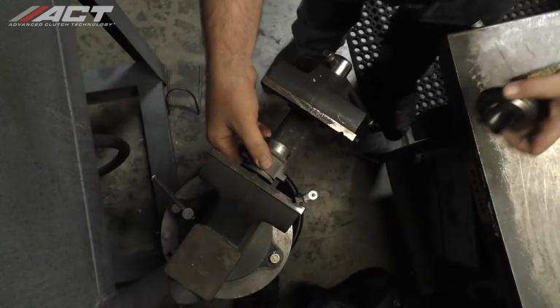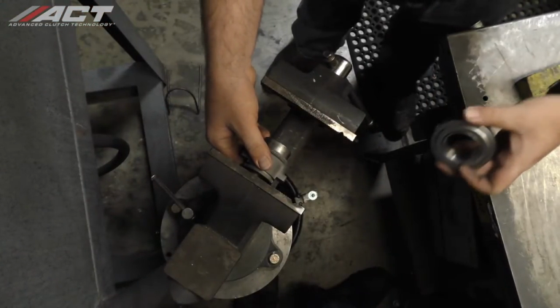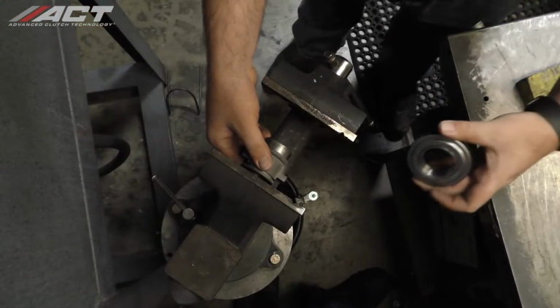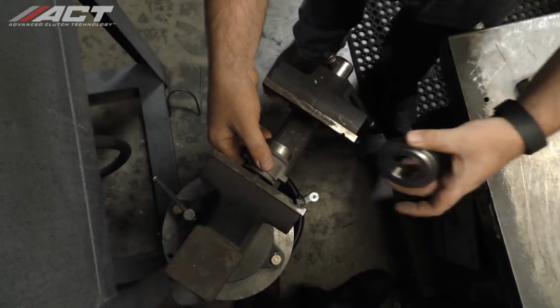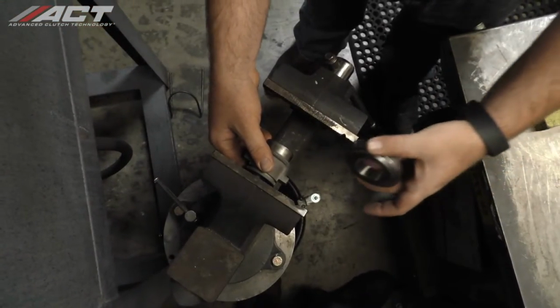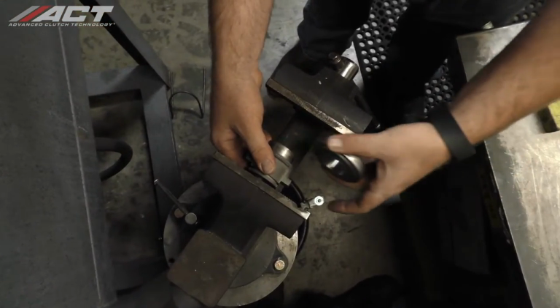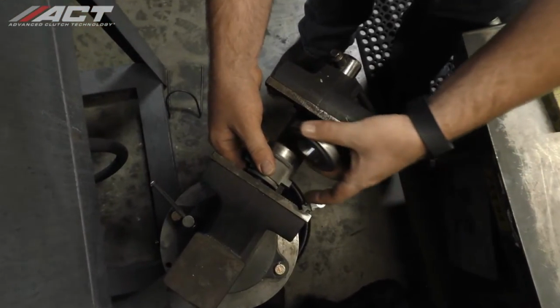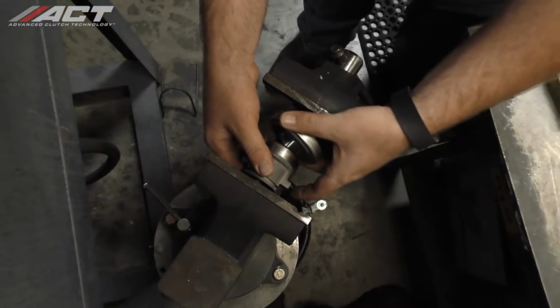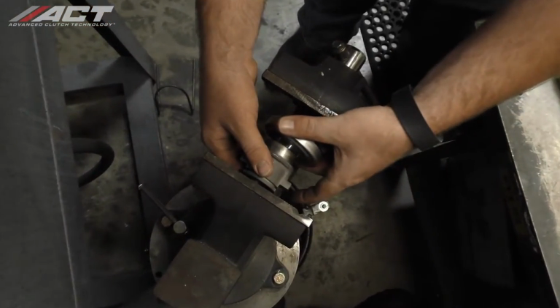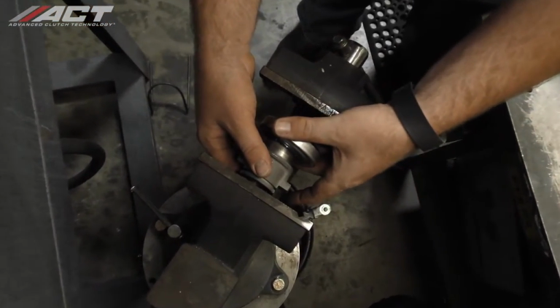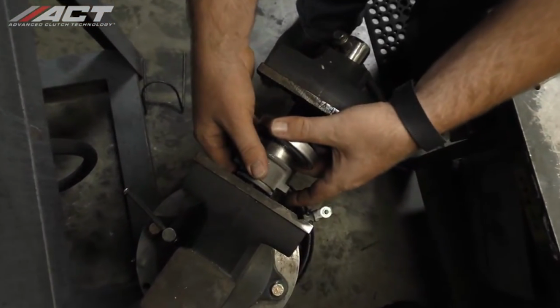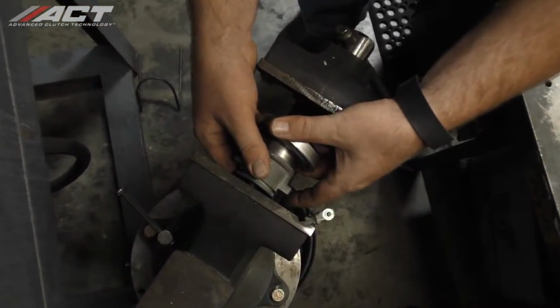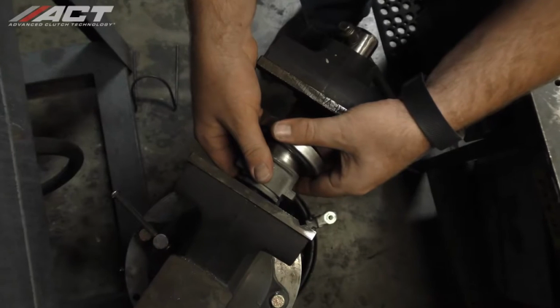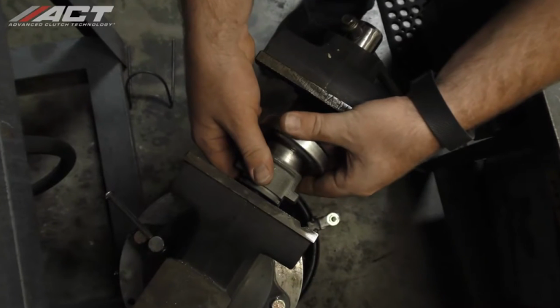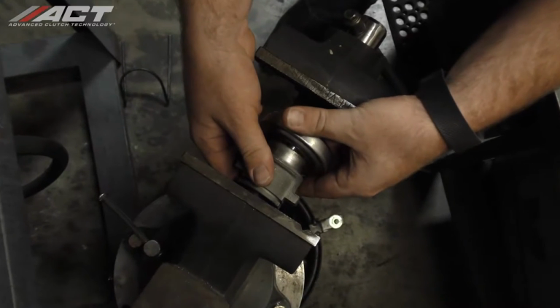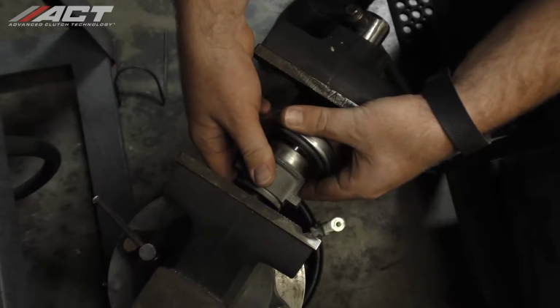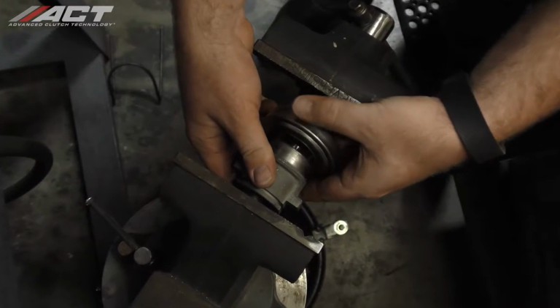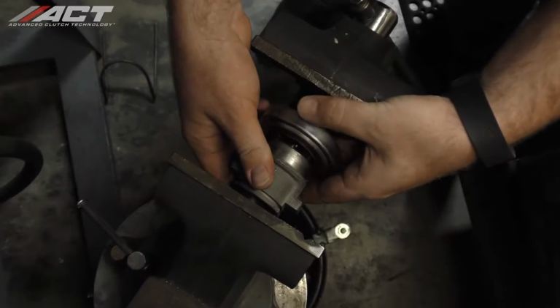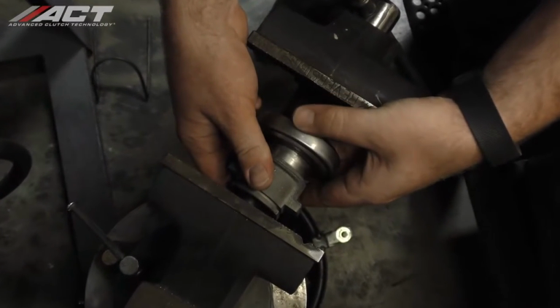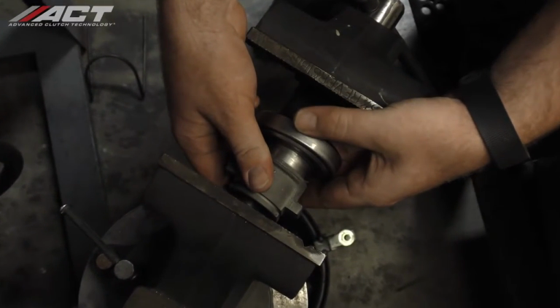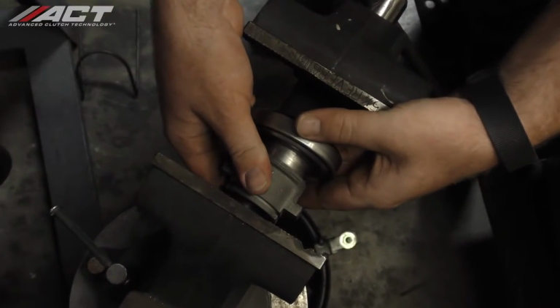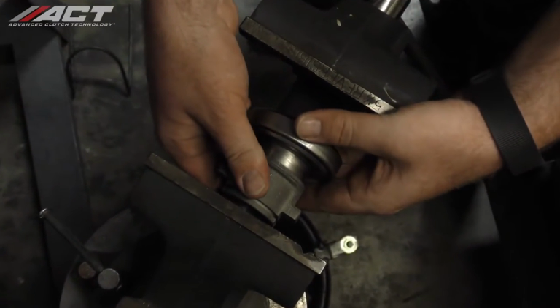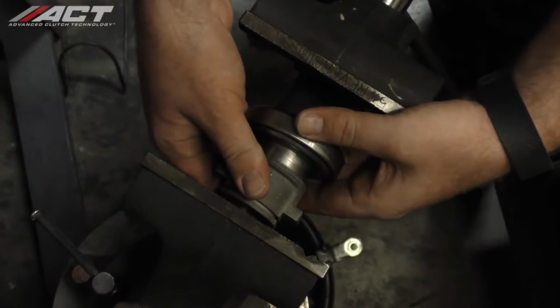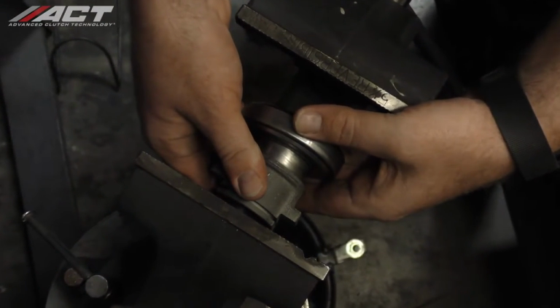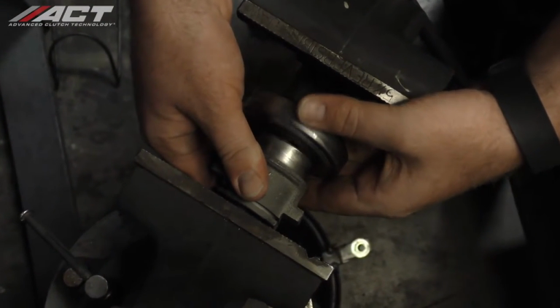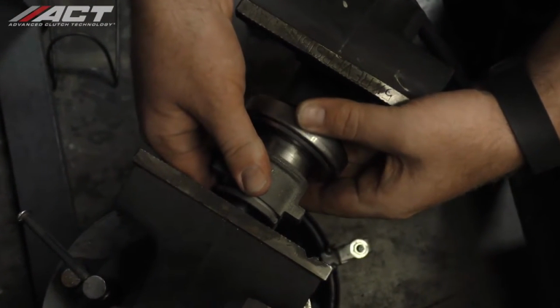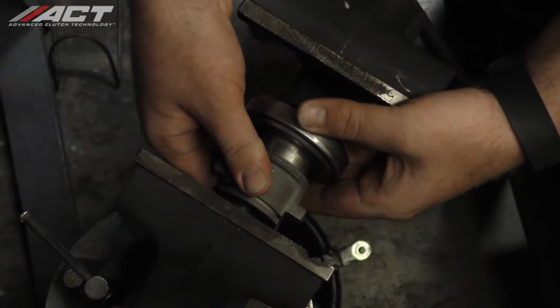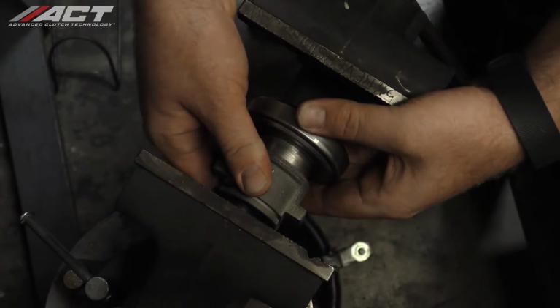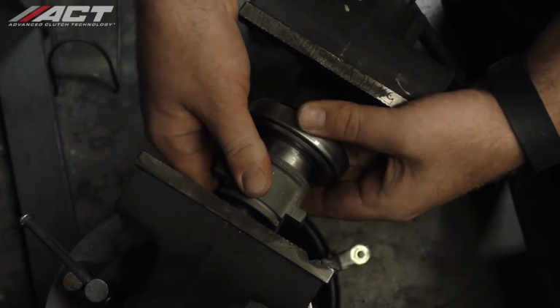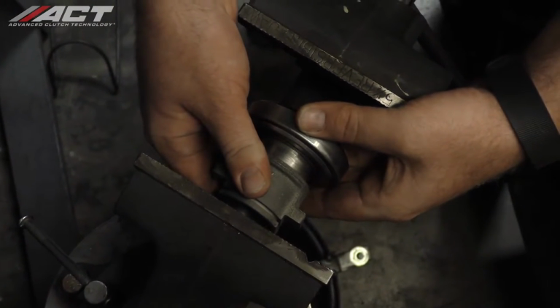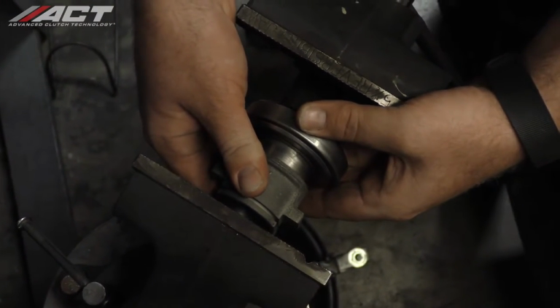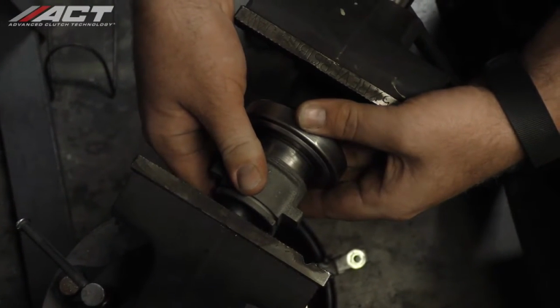We were able to separate these by hand on our vehicle; however, for some it may be required to use a puller. Clean off any dirt or grease from the clutch release sleeve and install the new release bearing included in the ACT clutch kit. We were able to get the bearing on the sleeve by hand, but for some it may require a press.